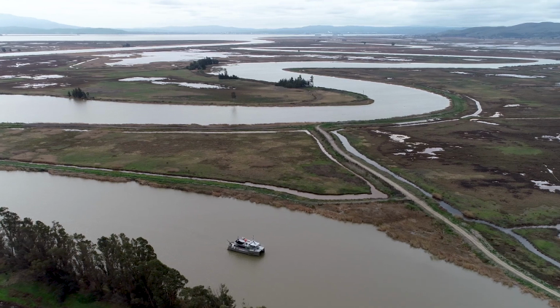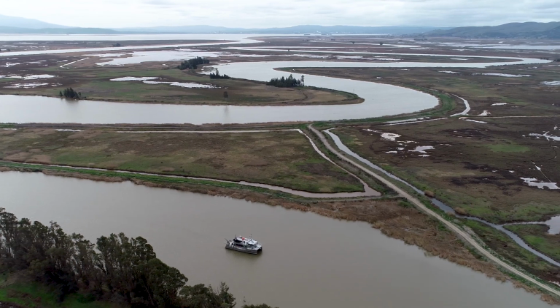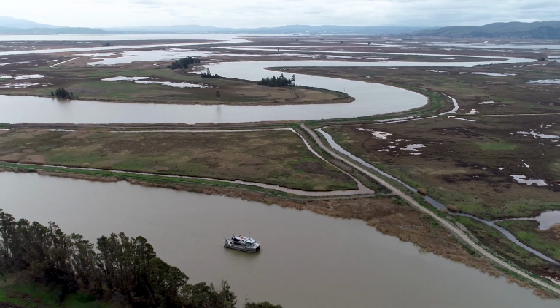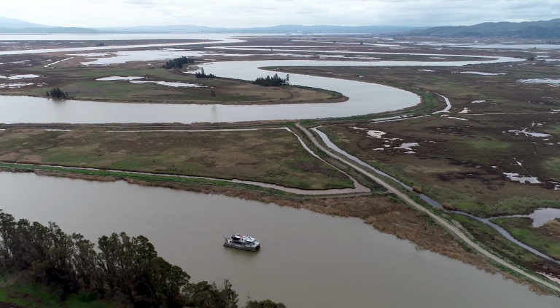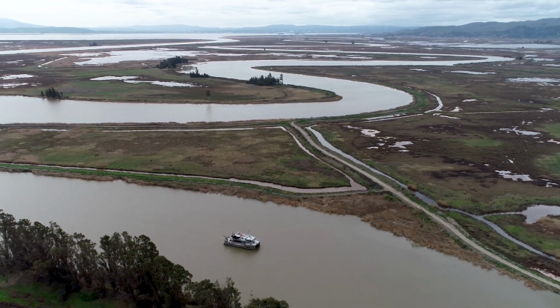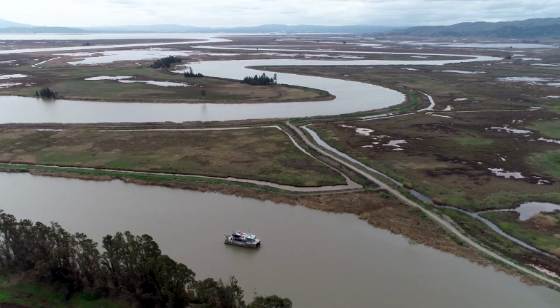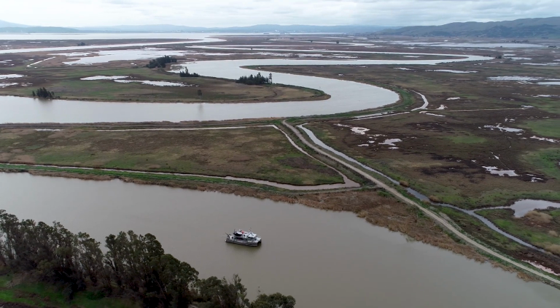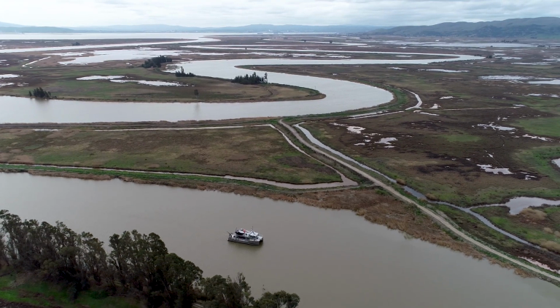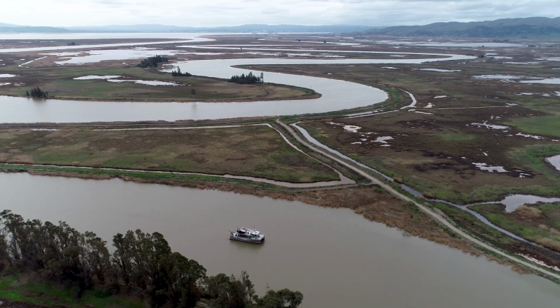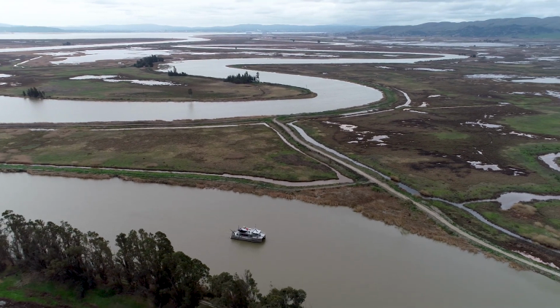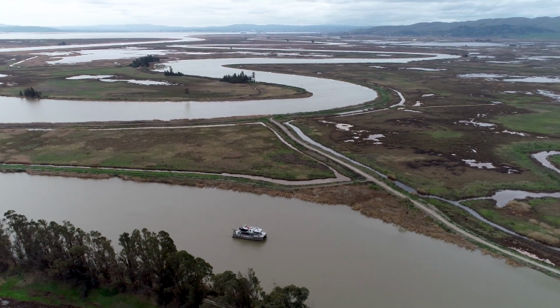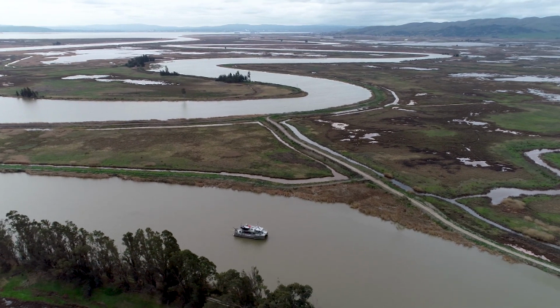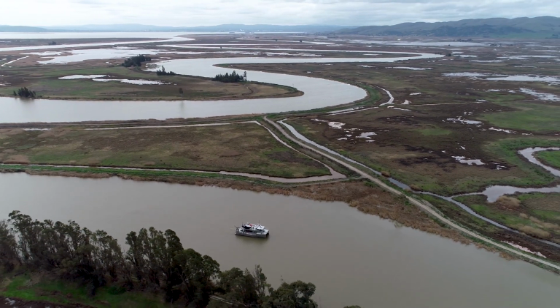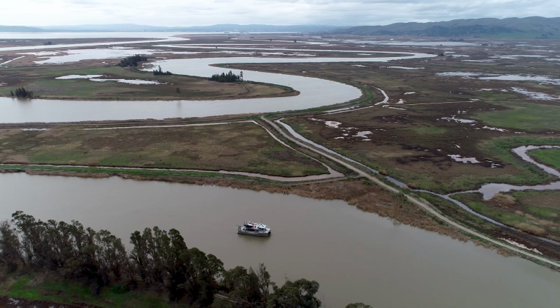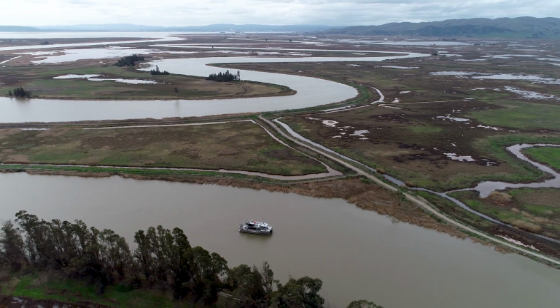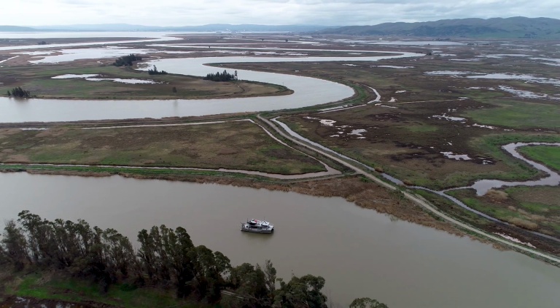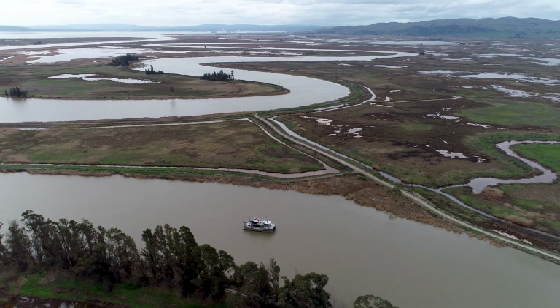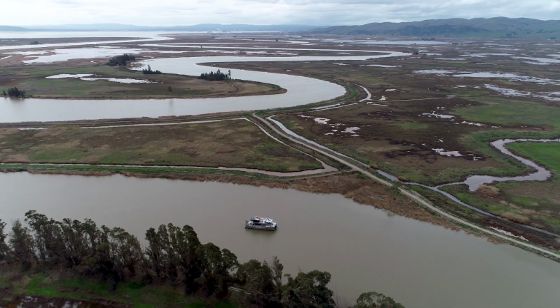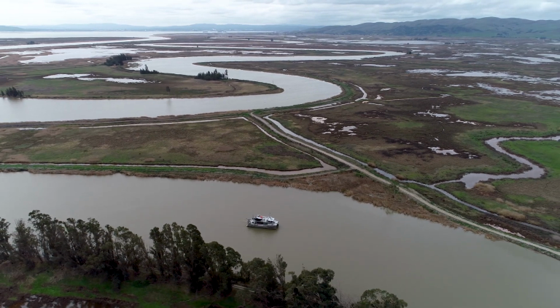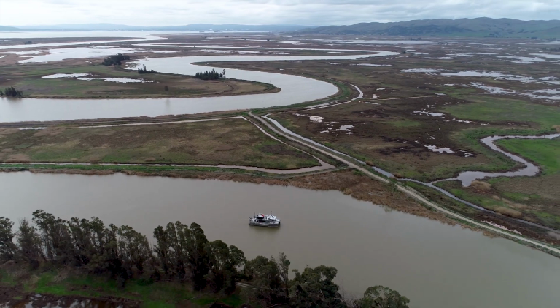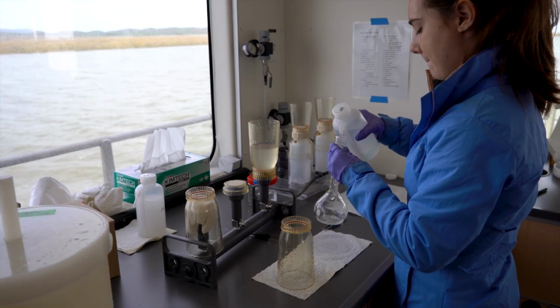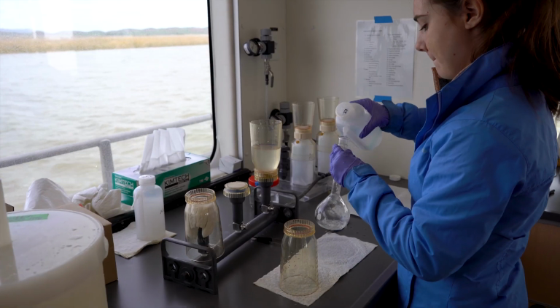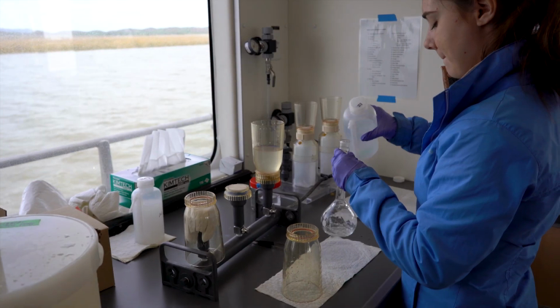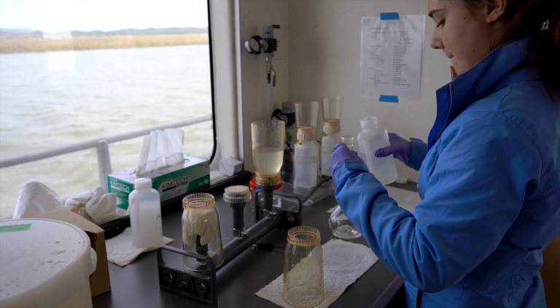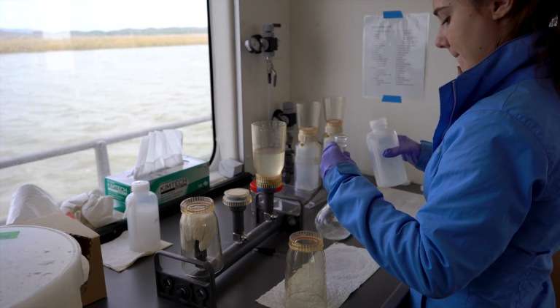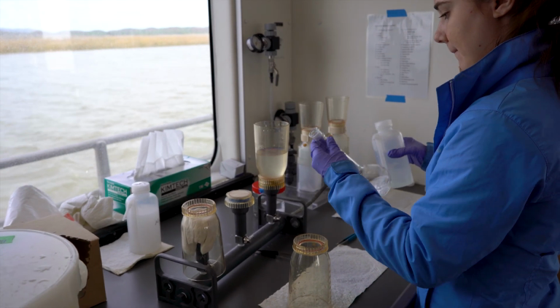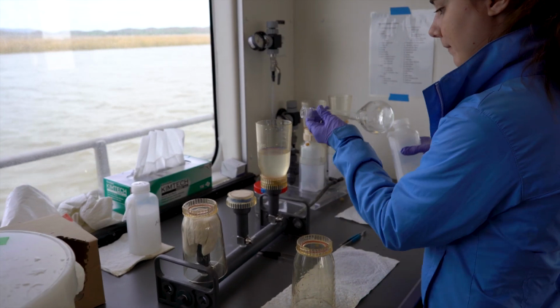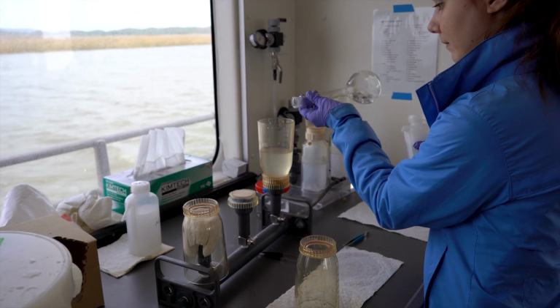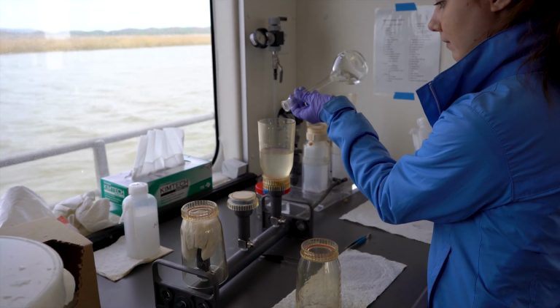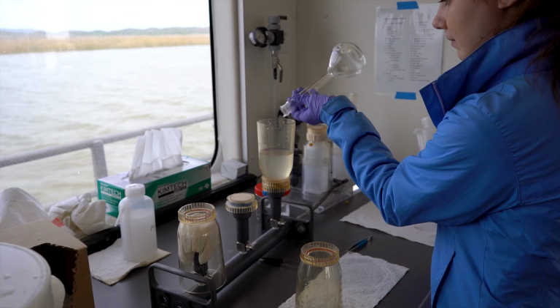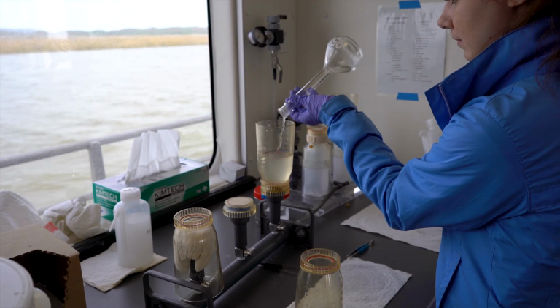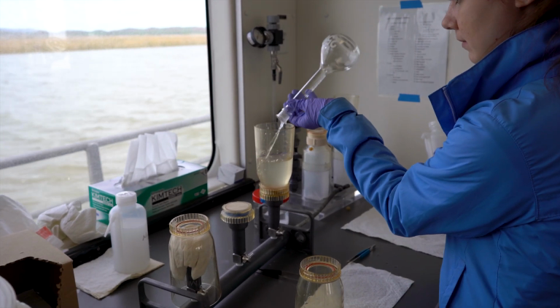We are able to access sites all across the Delta, all across the San Francisco estuary, and be able to conduct real-time science on the water.